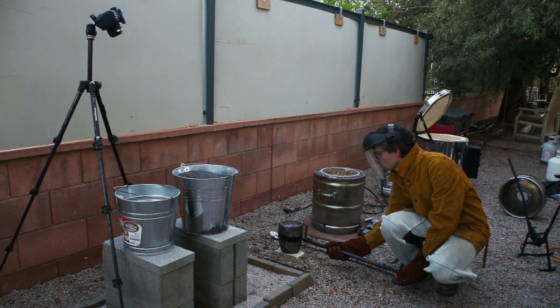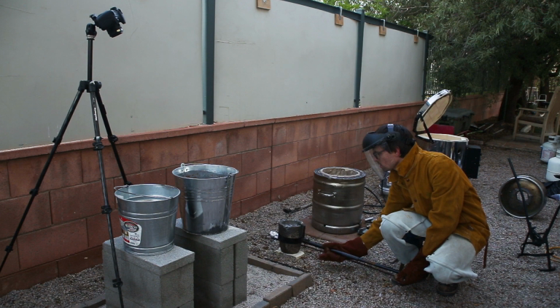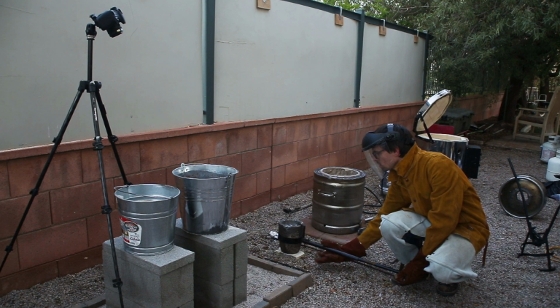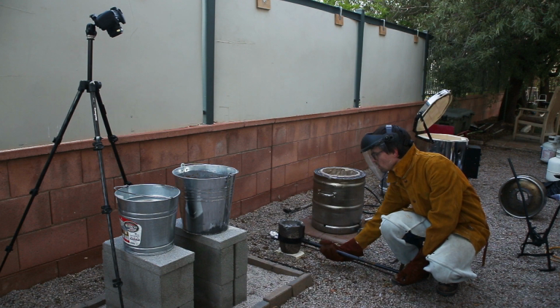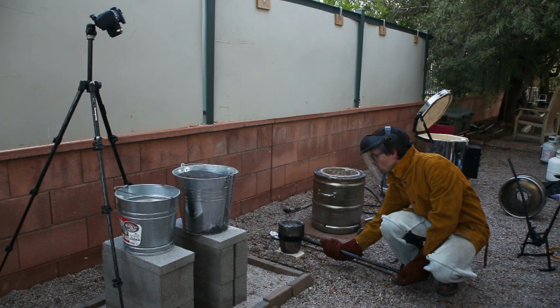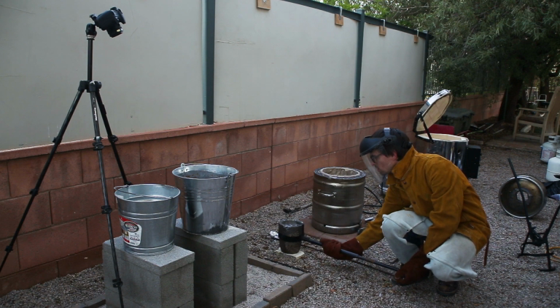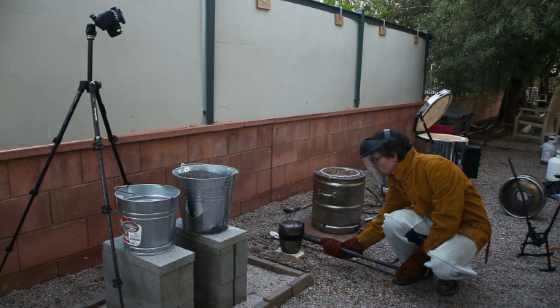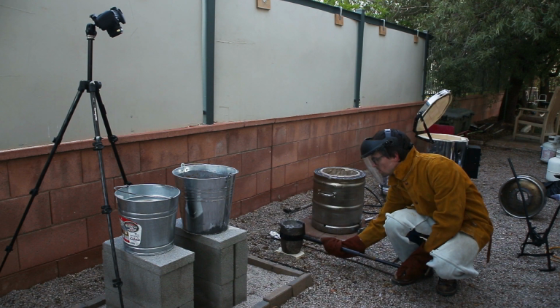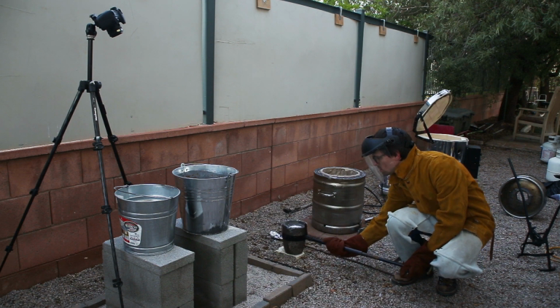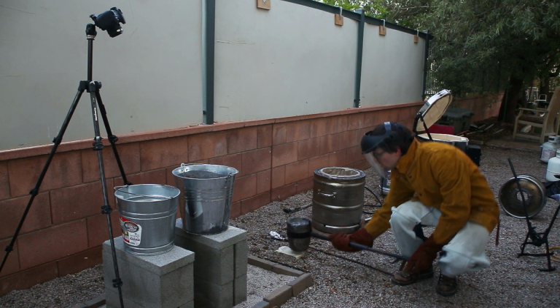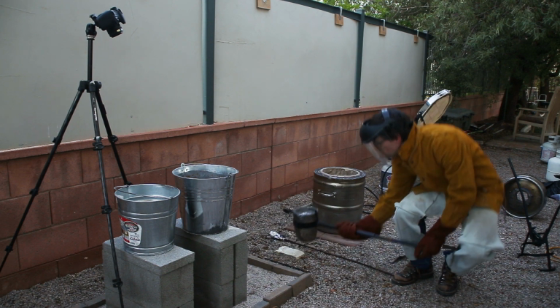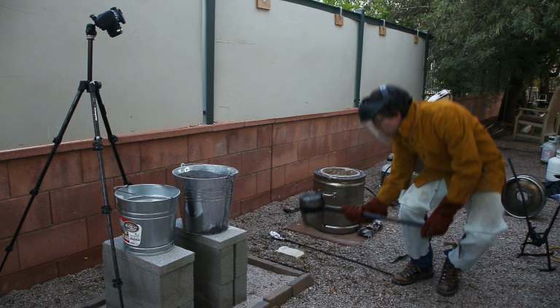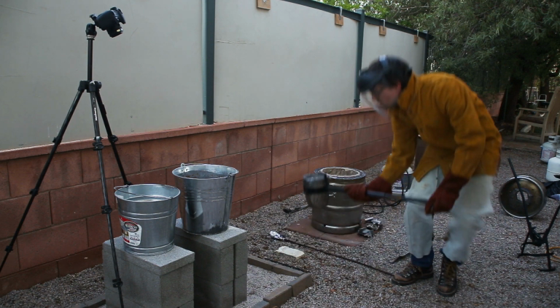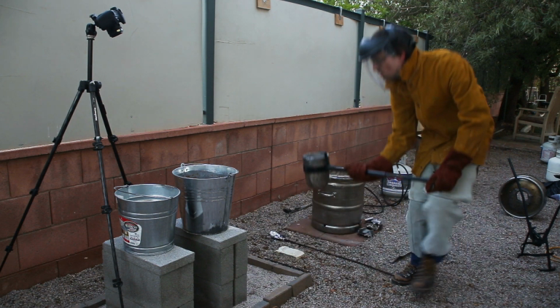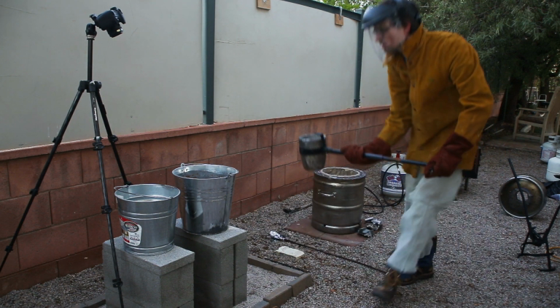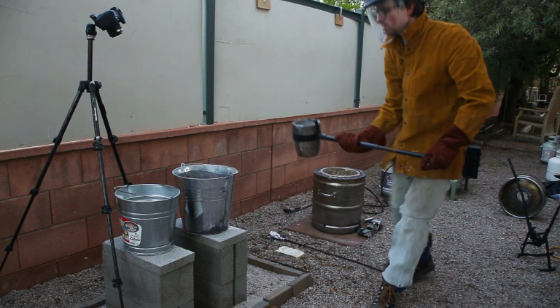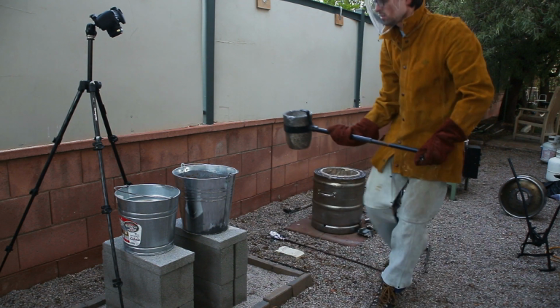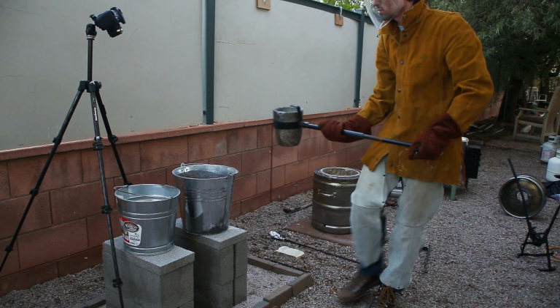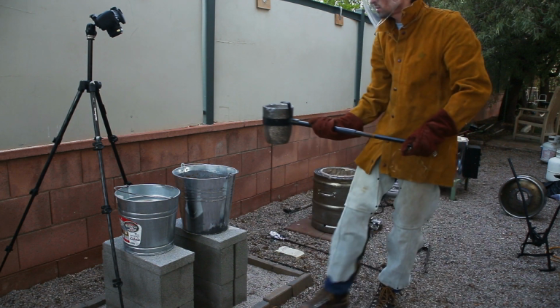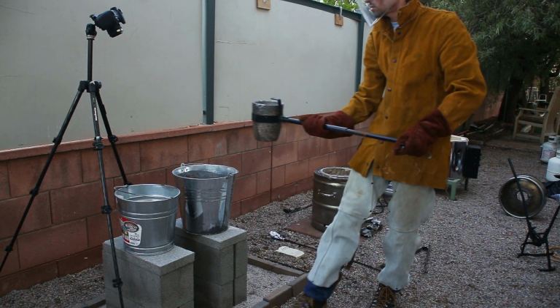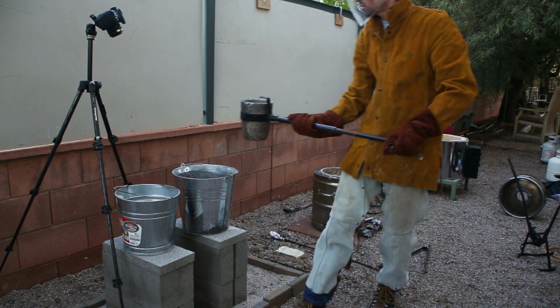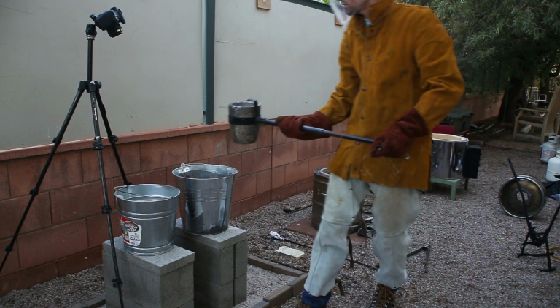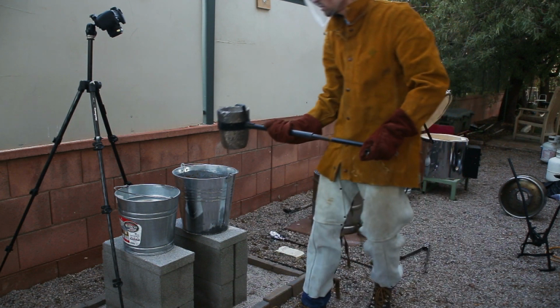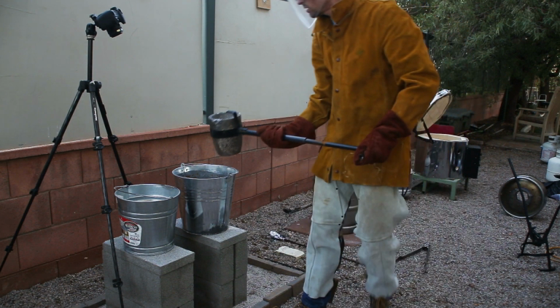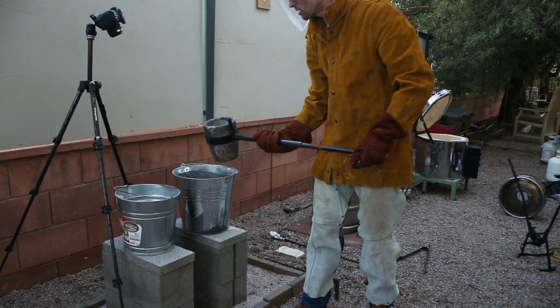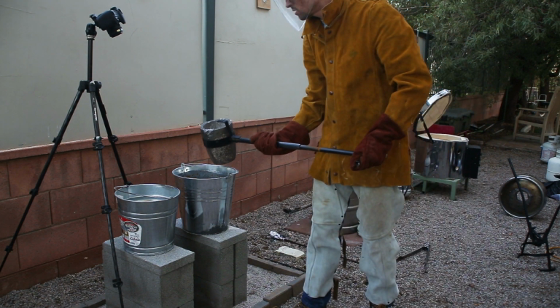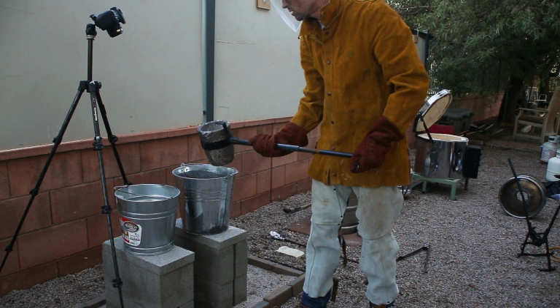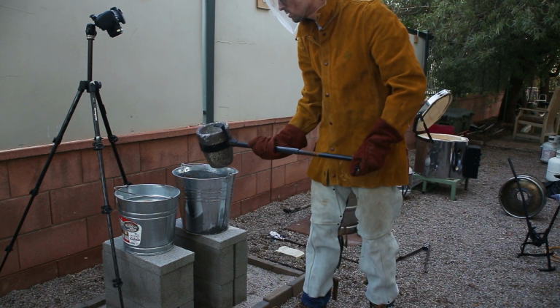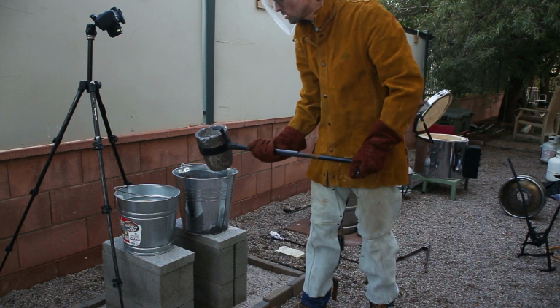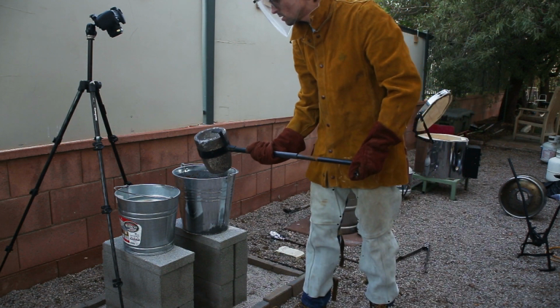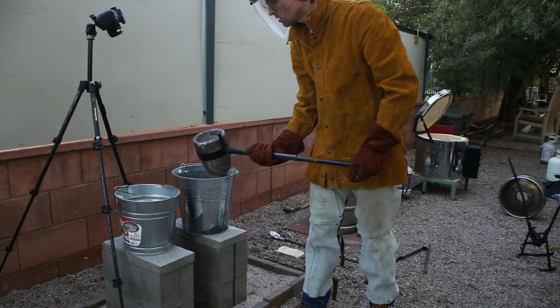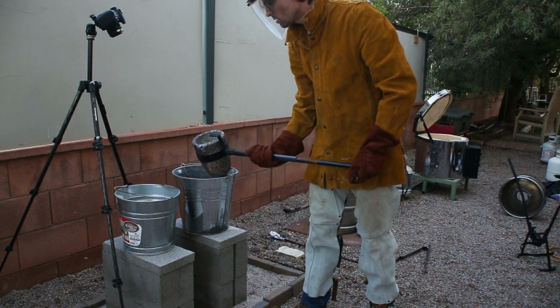I removed the shells from the kiln while they were still hot, buried them in sand, and then poured in the molten aluminum.